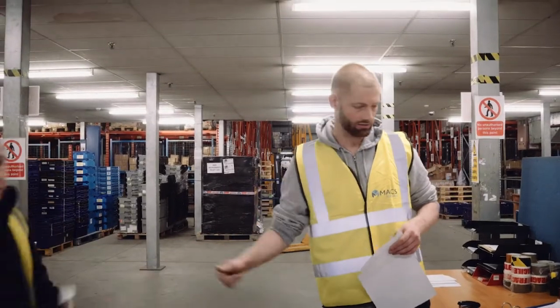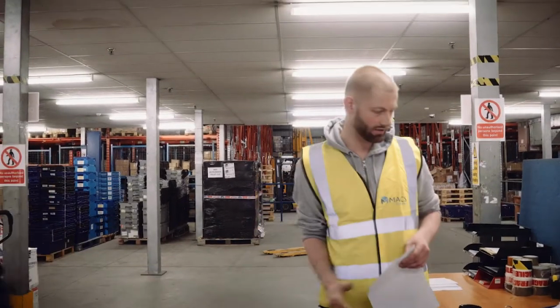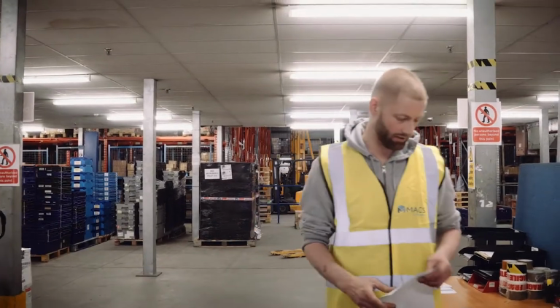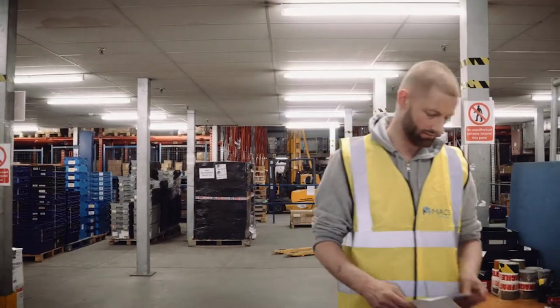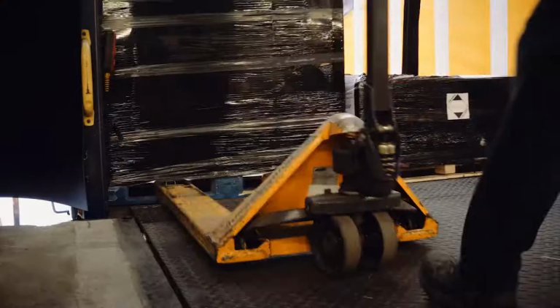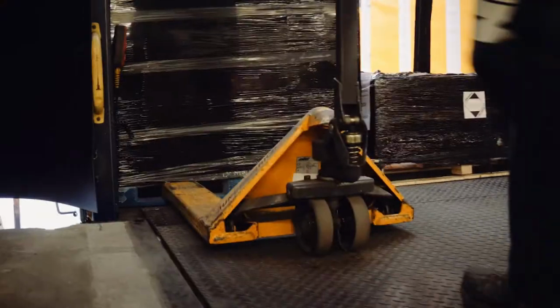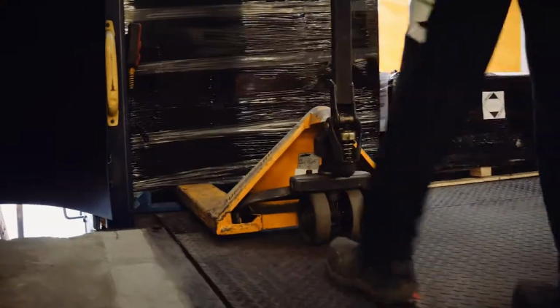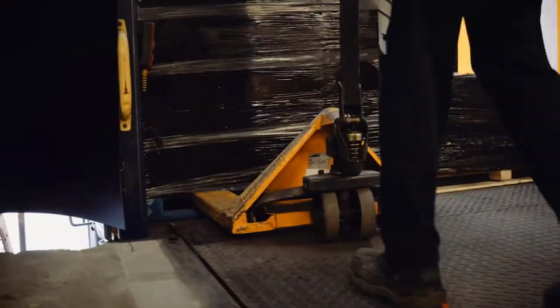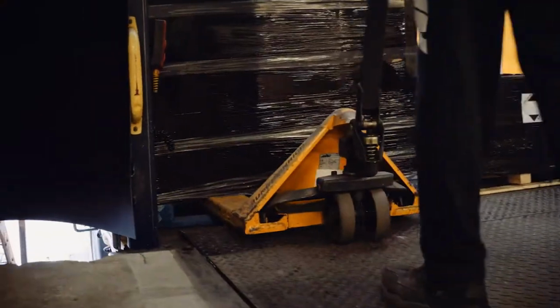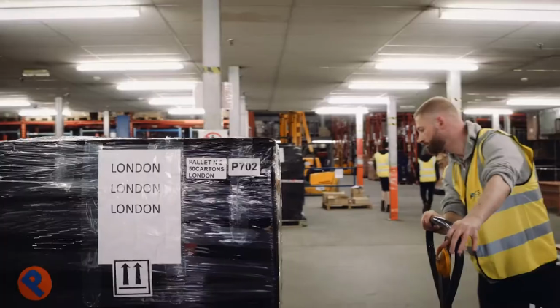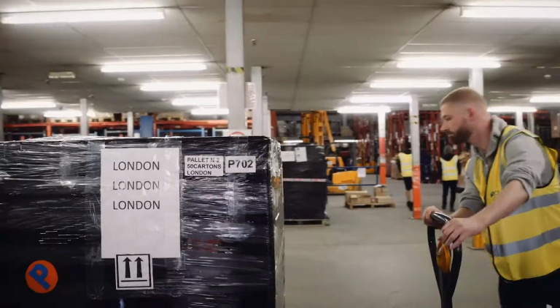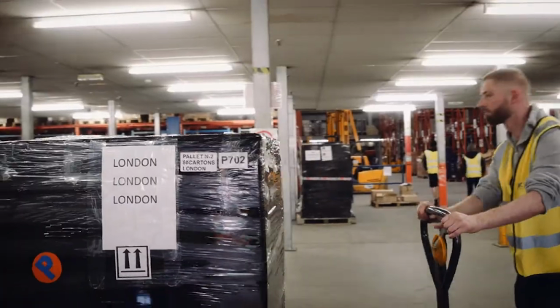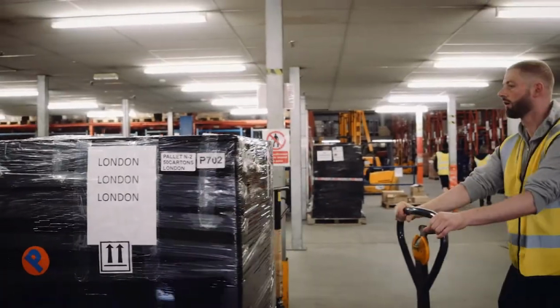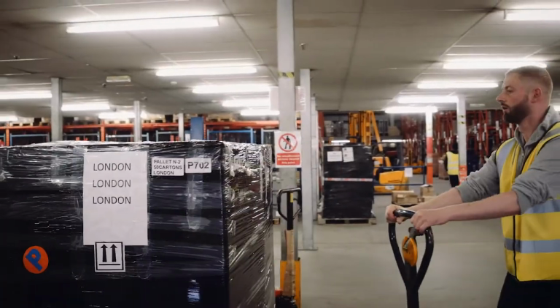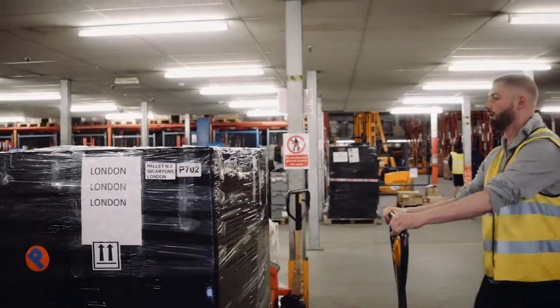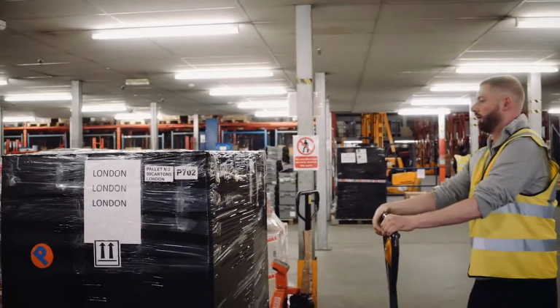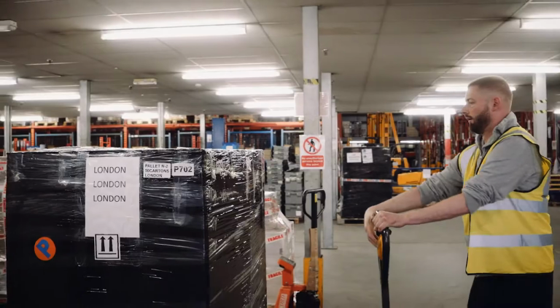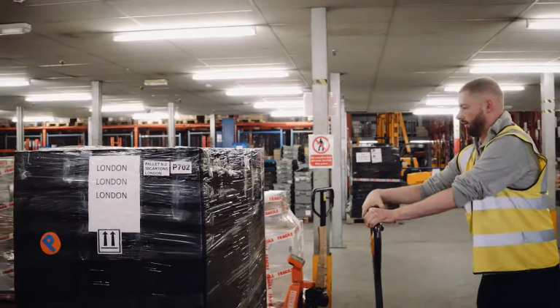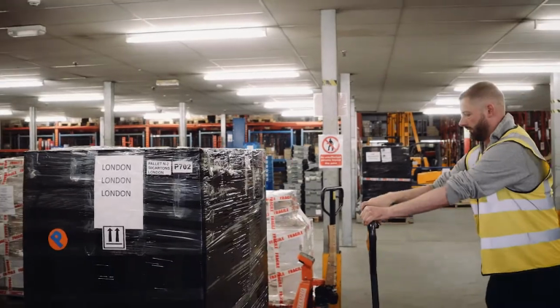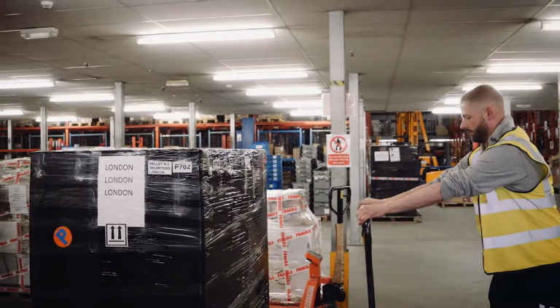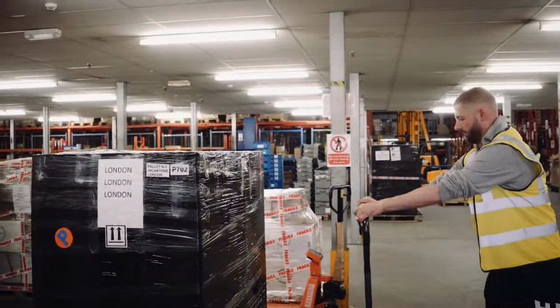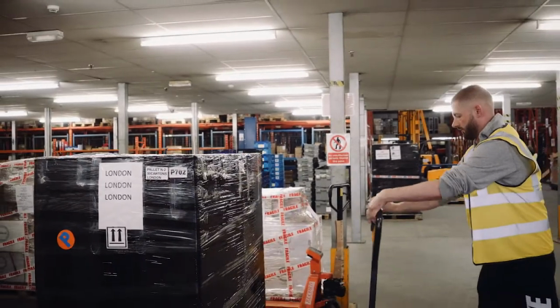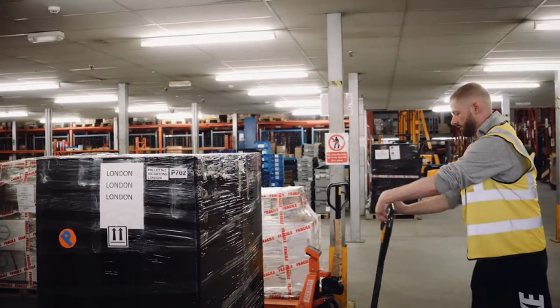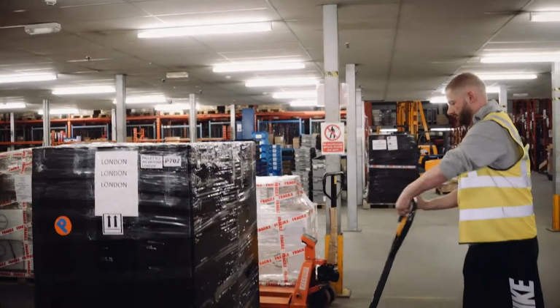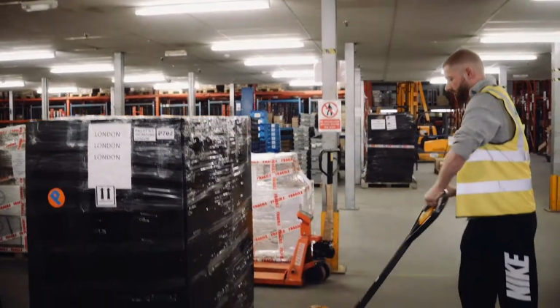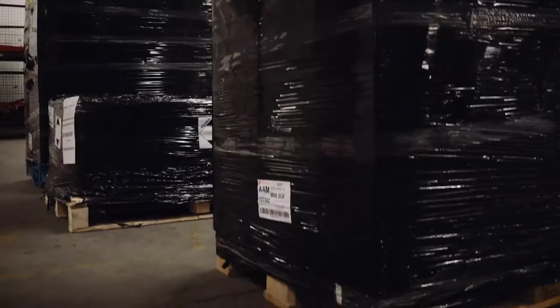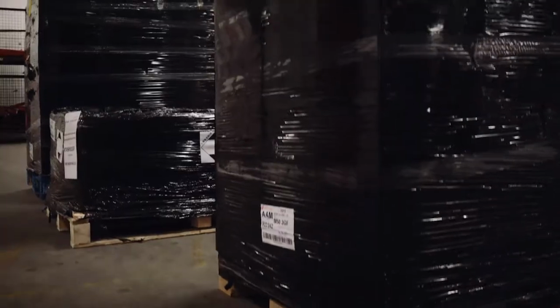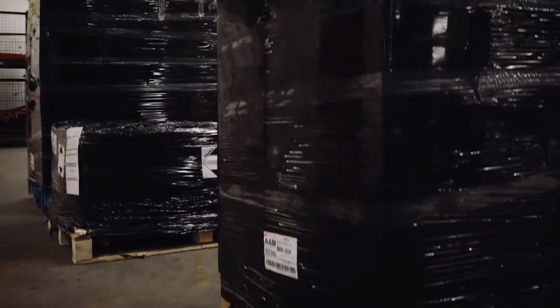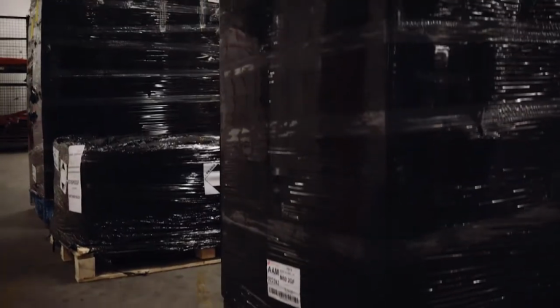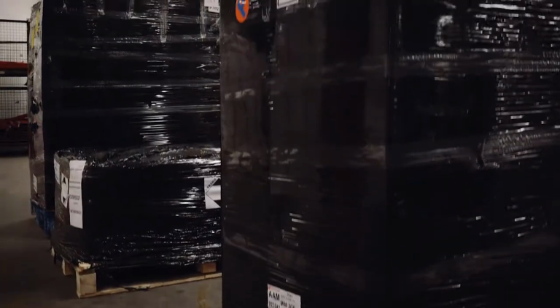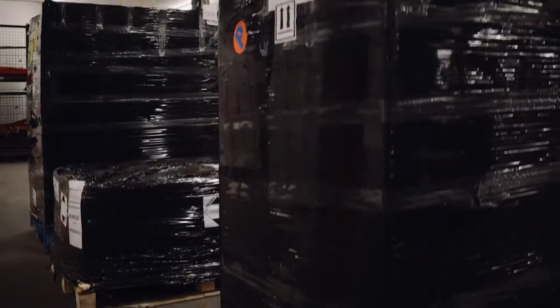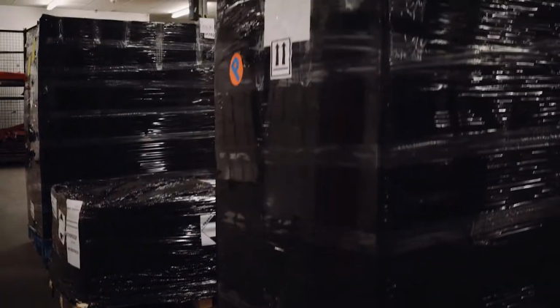Goods are unloaded from the vehicle and stock is moved to the goods-in area. Items are made solid SKU: one product, one pallet.